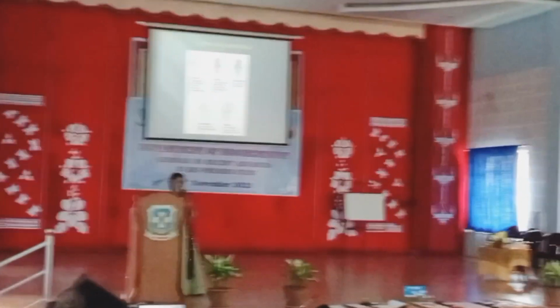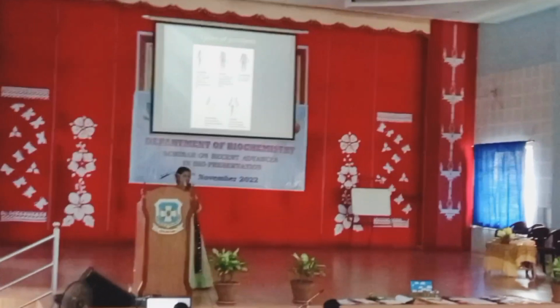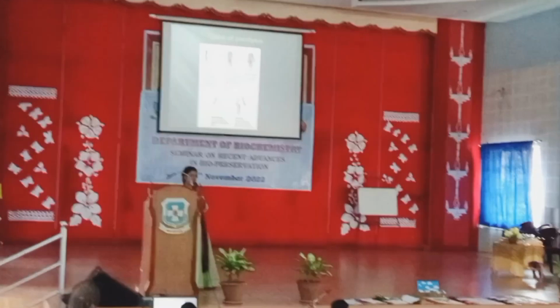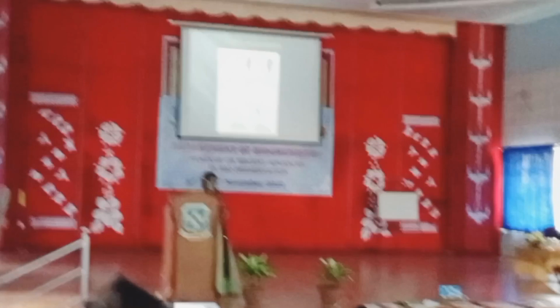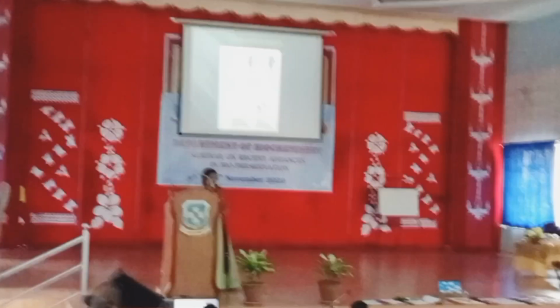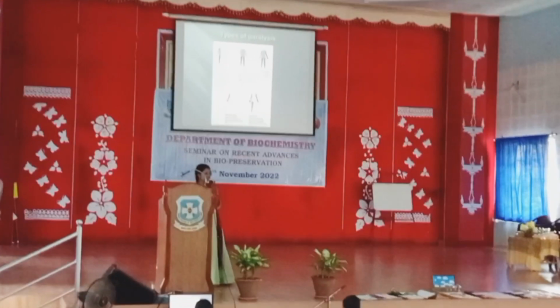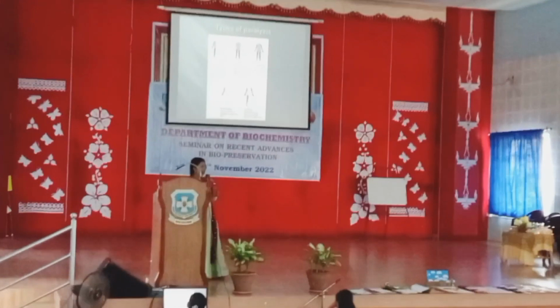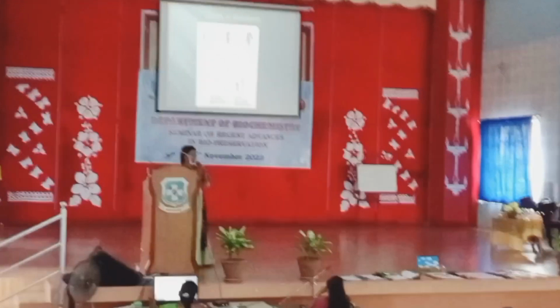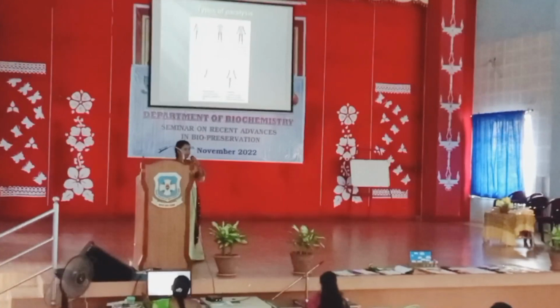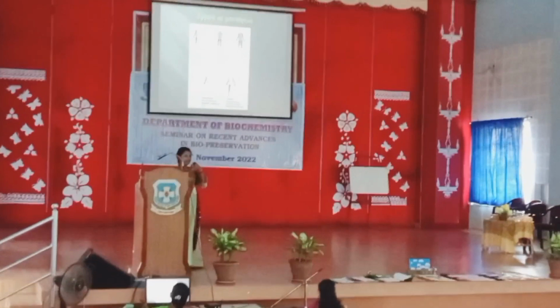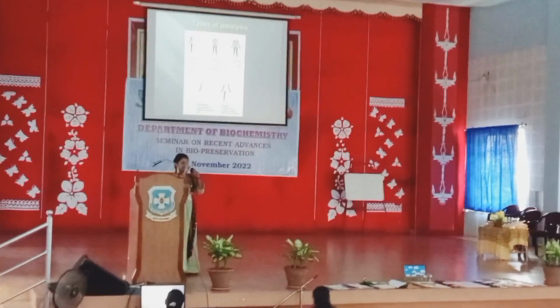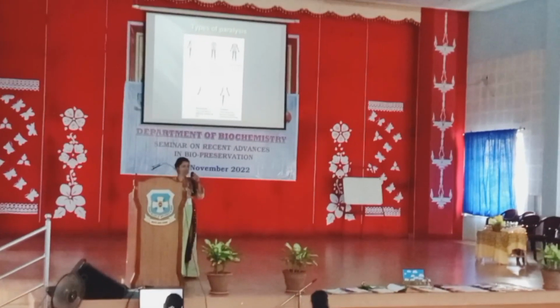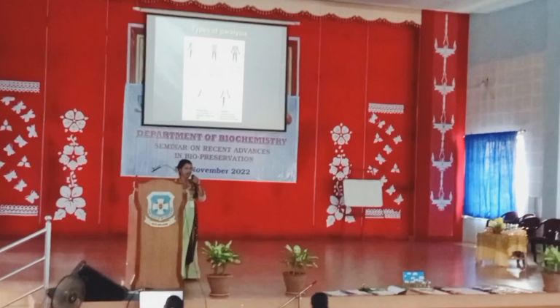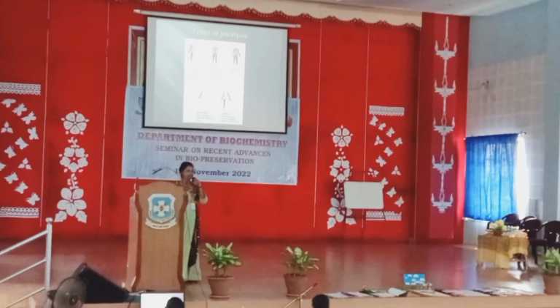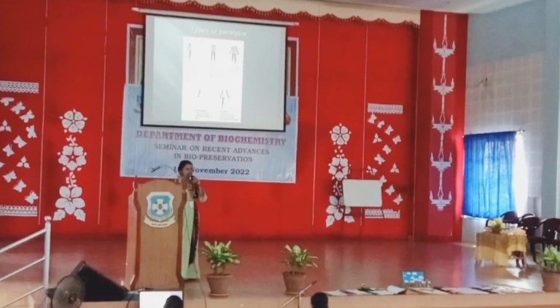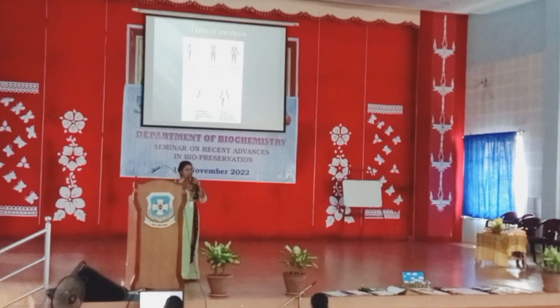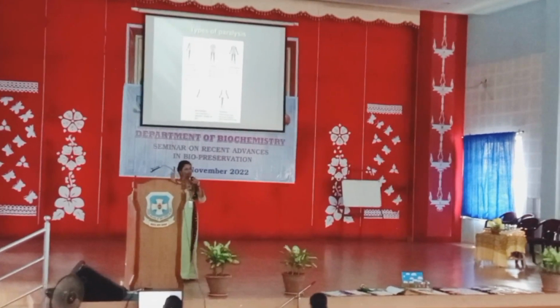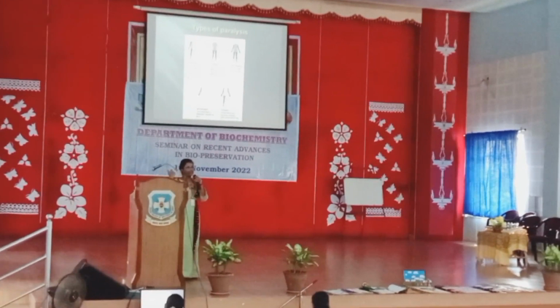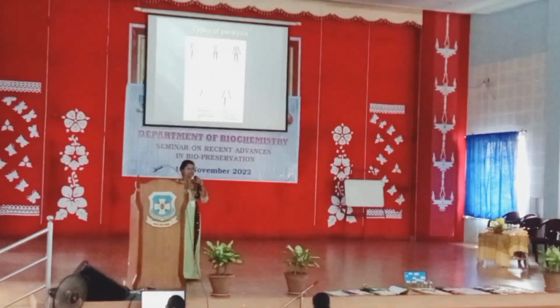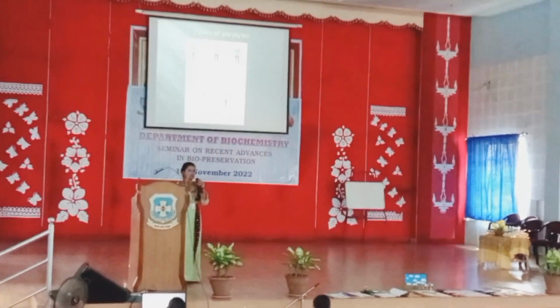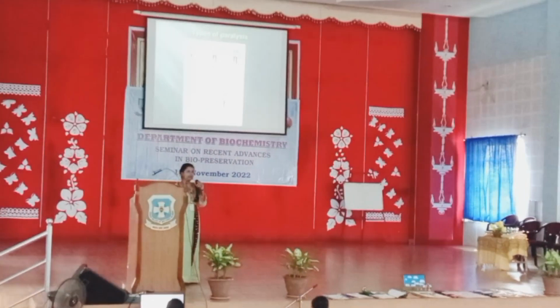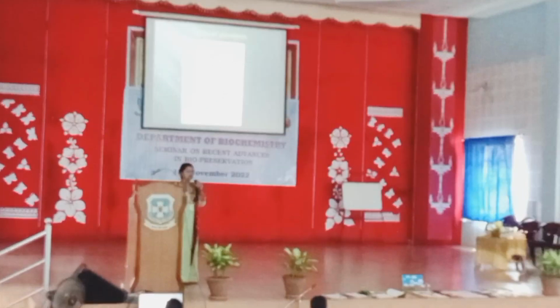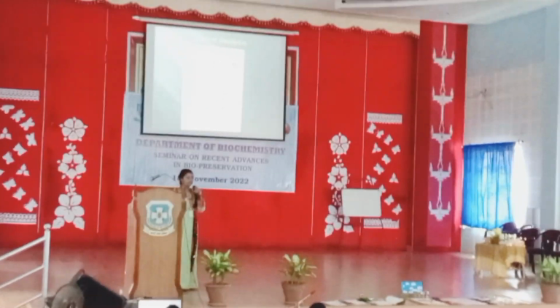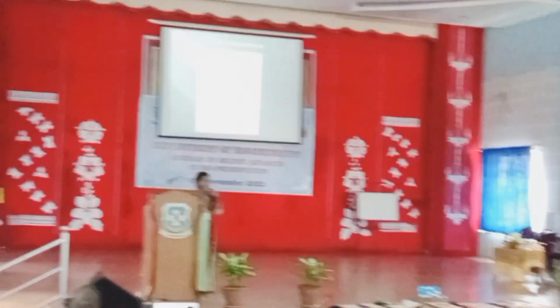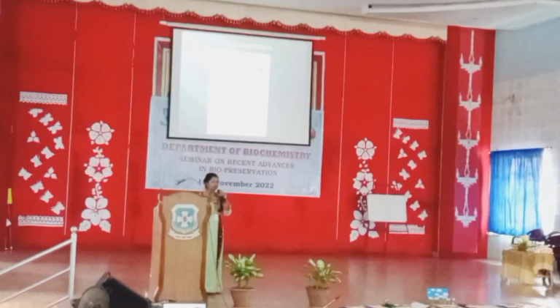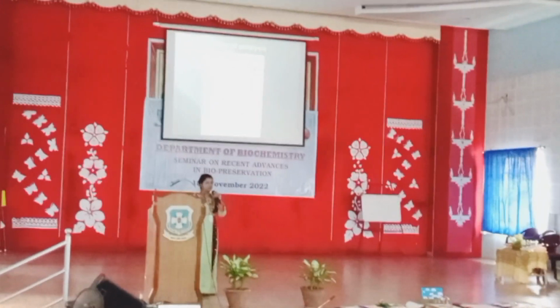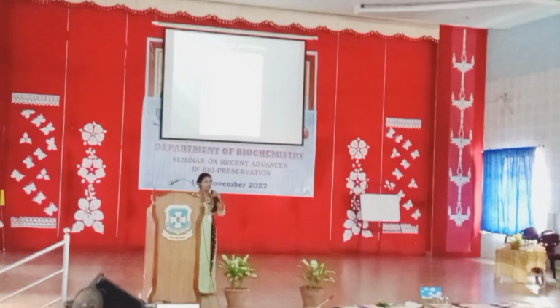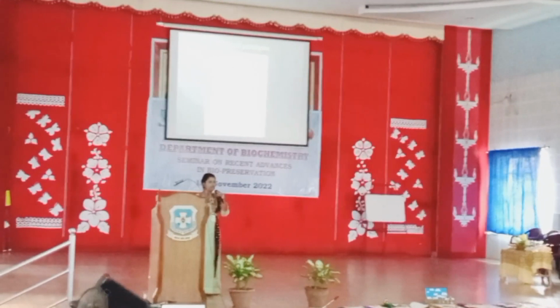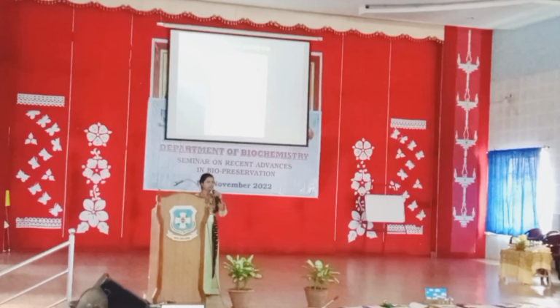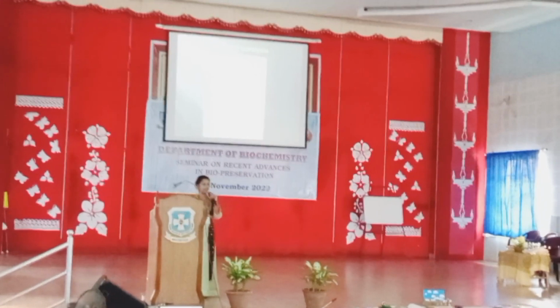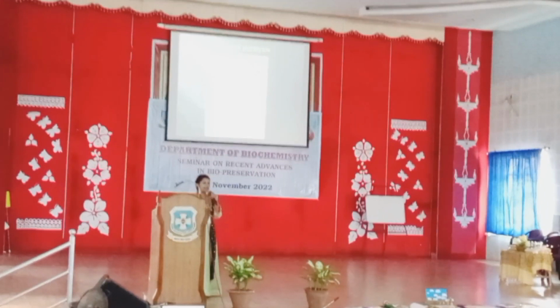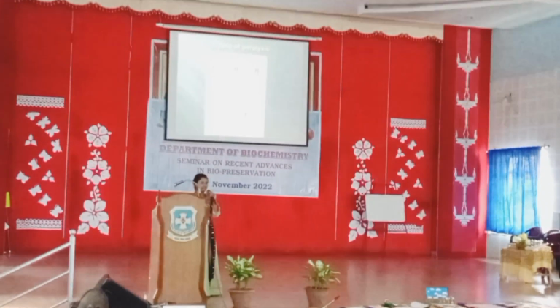Finally, hemiplegia. Hemiplegia means half — either one half of your body will be paralyzed.